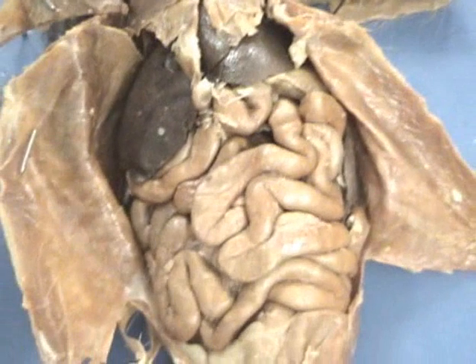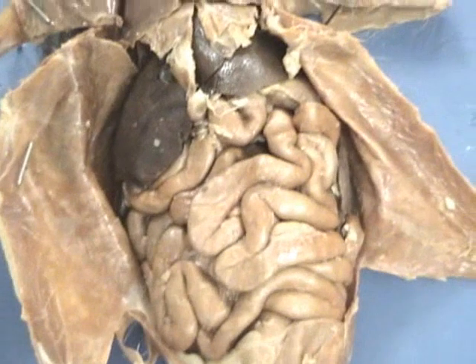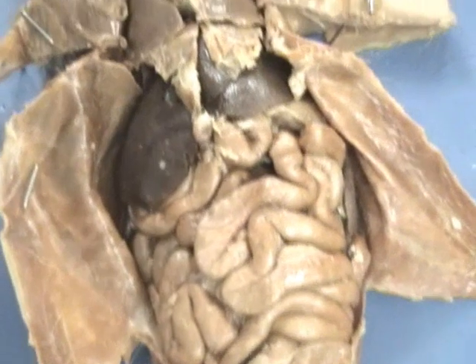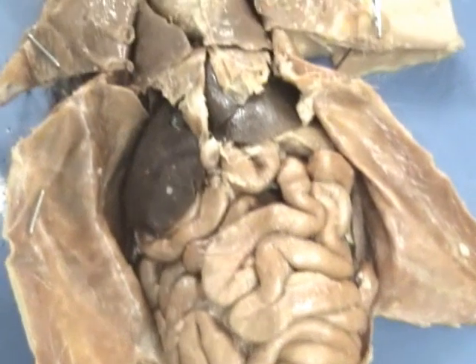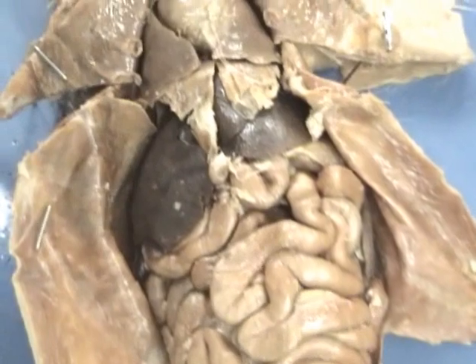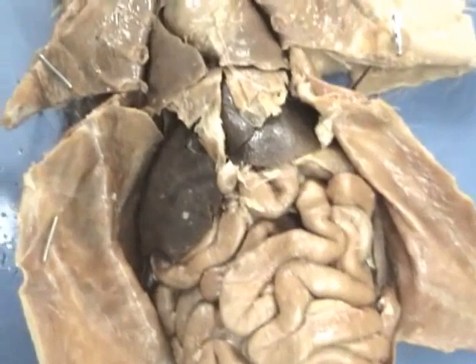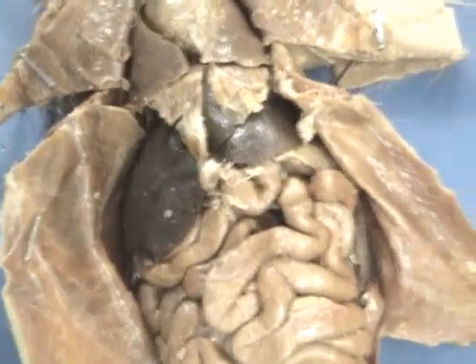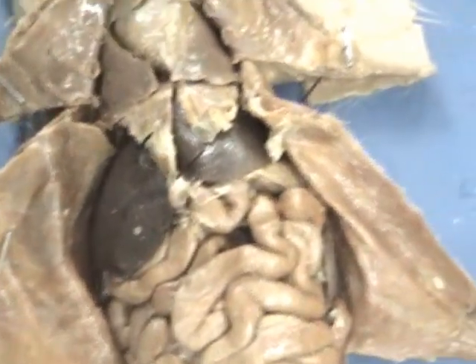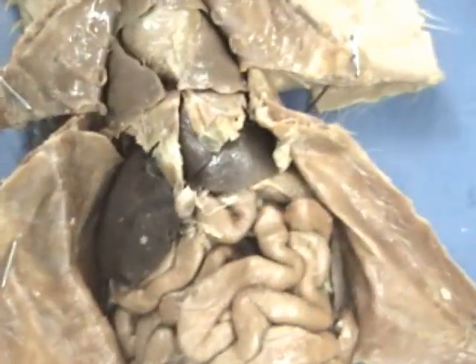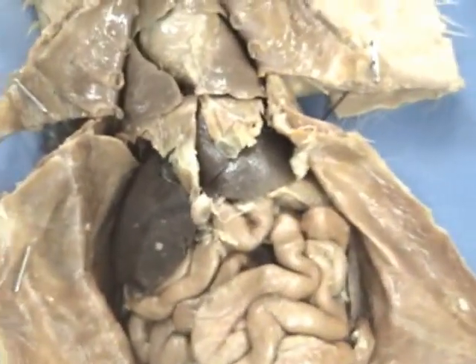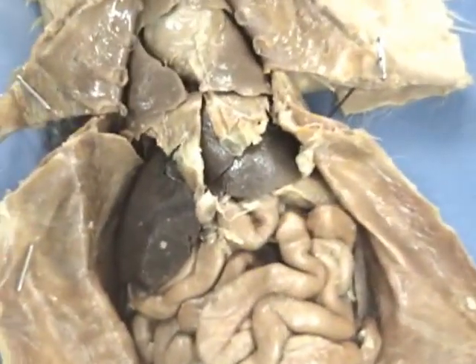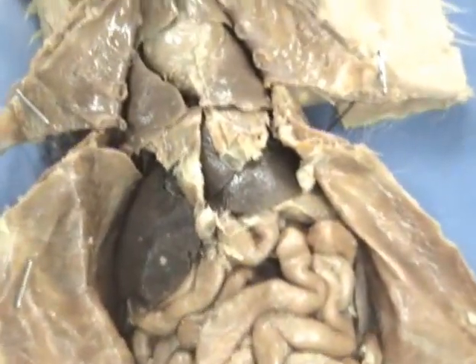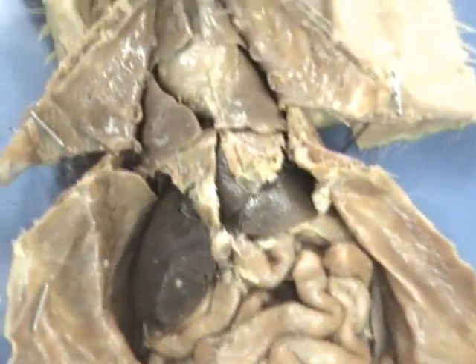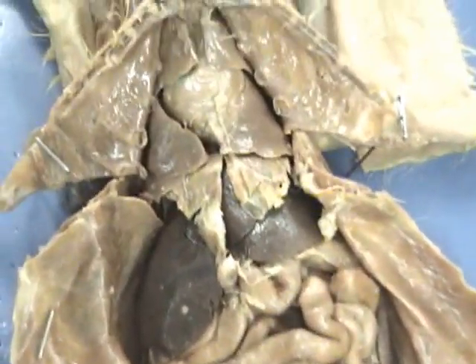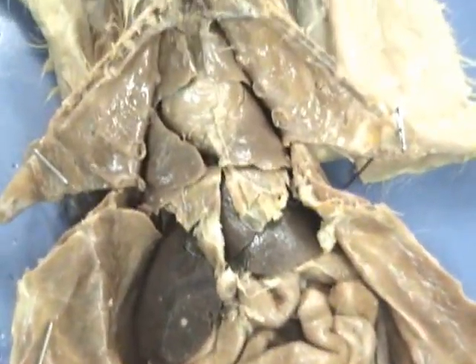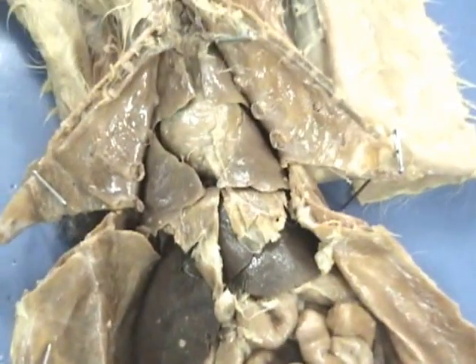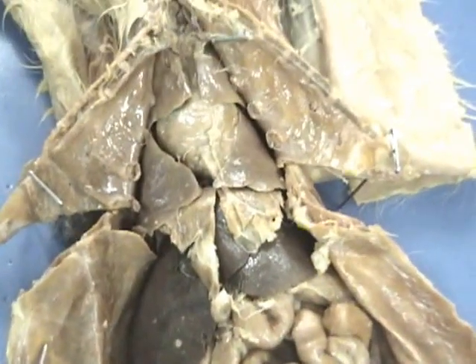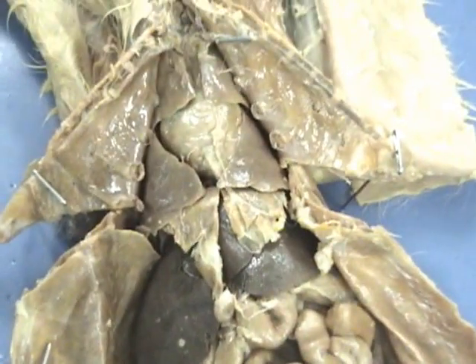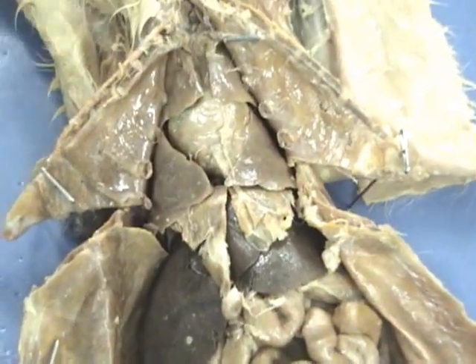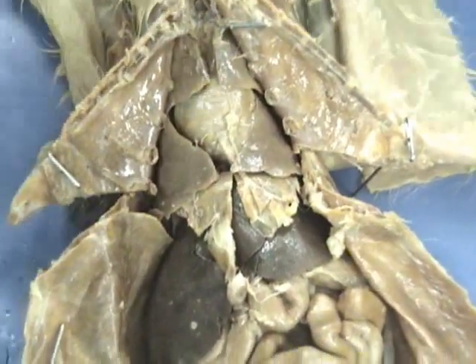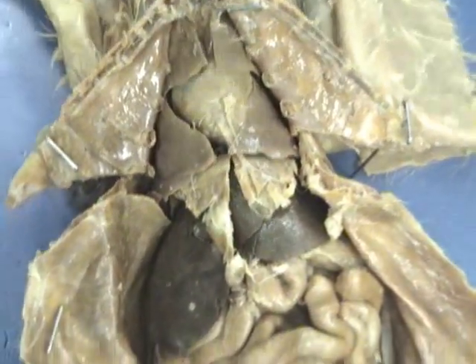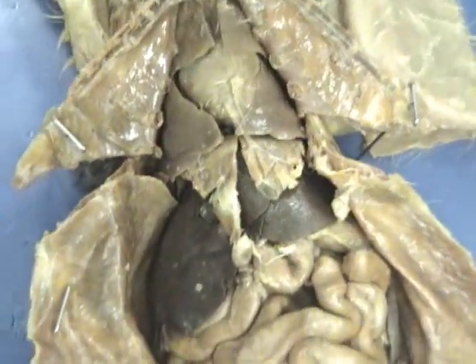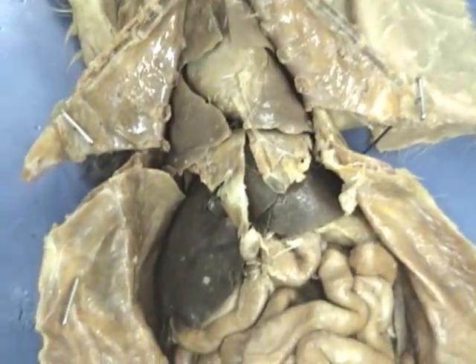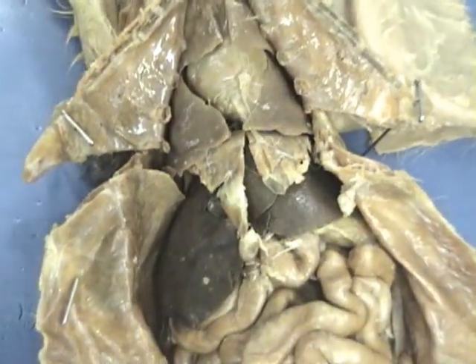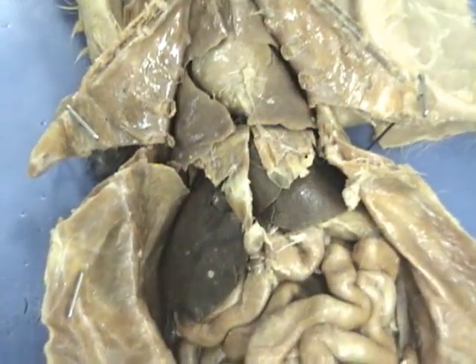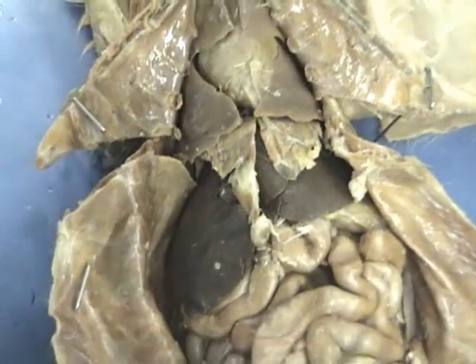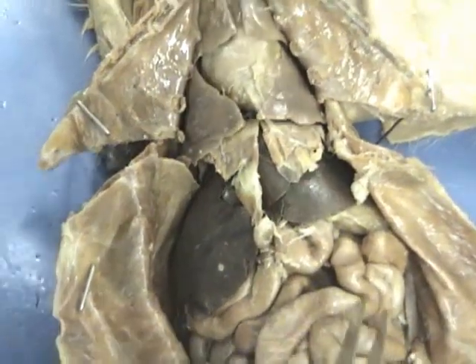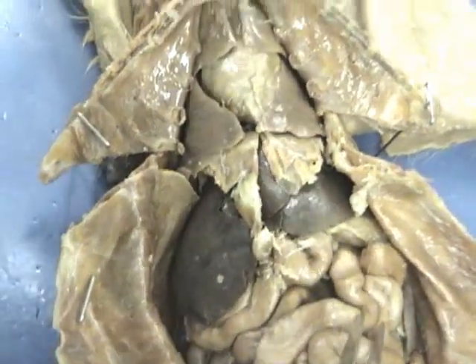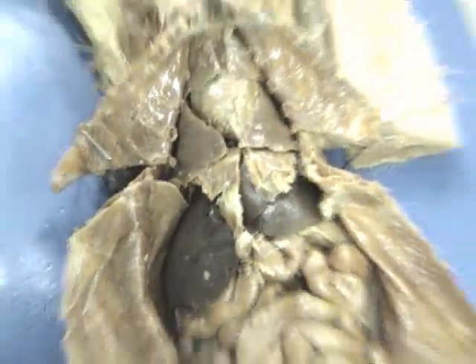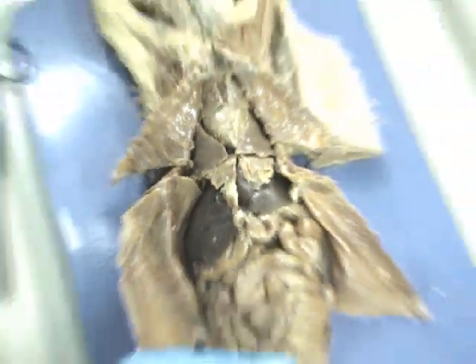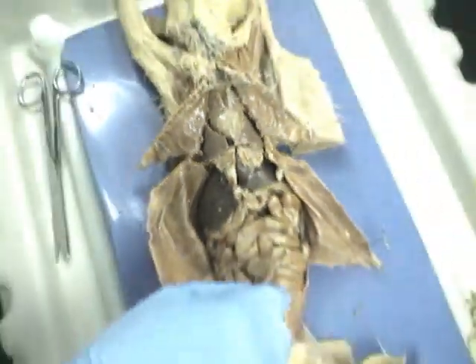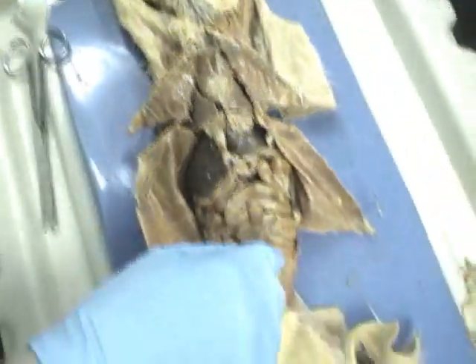I'd be freaked out, I'd be honest with you. Alright, while that's on, I will show you. Alright, this is your large intestine.